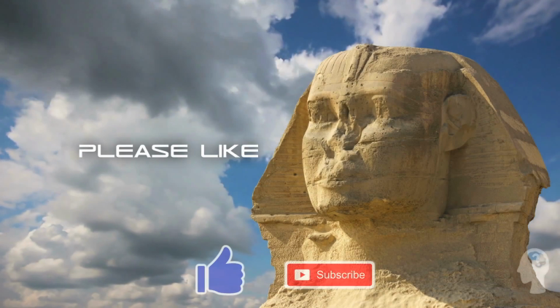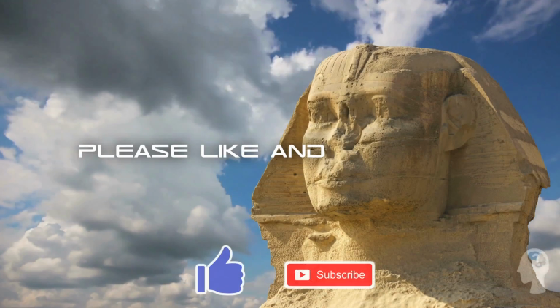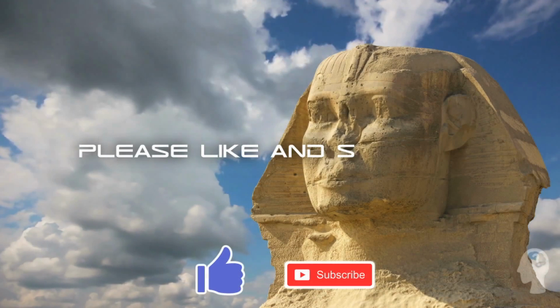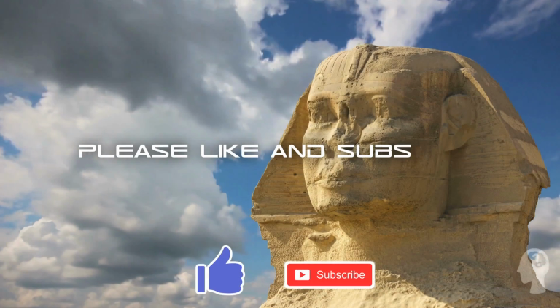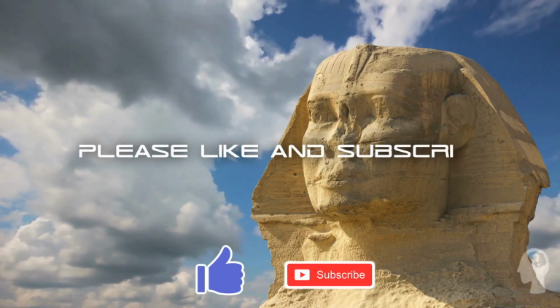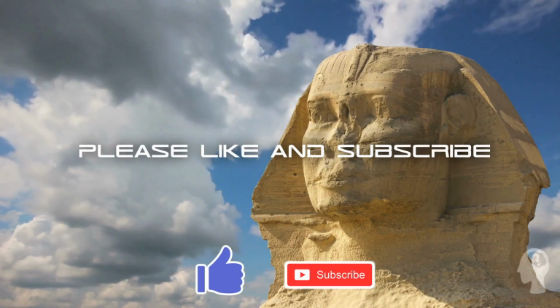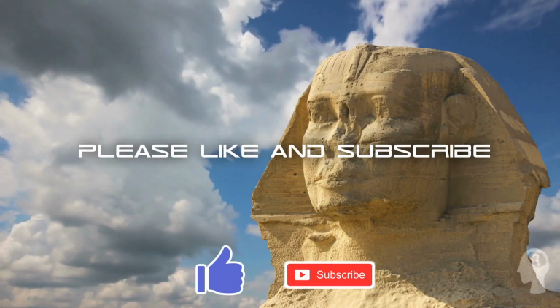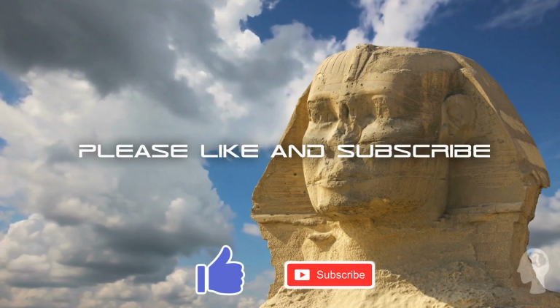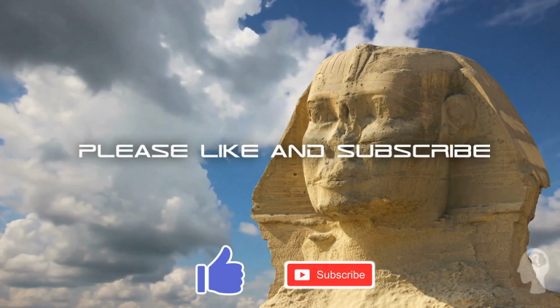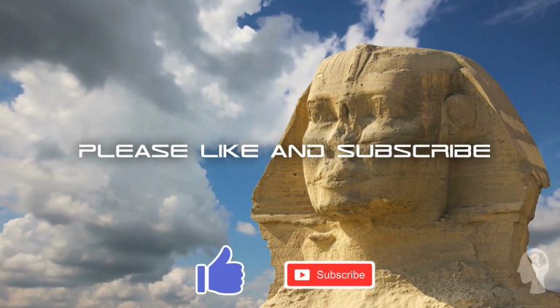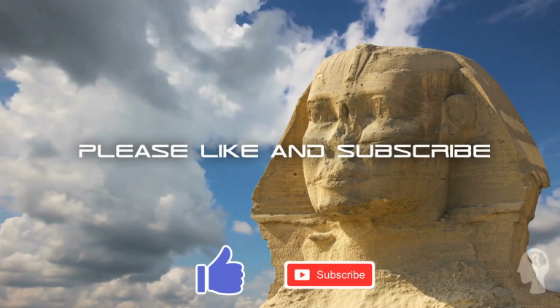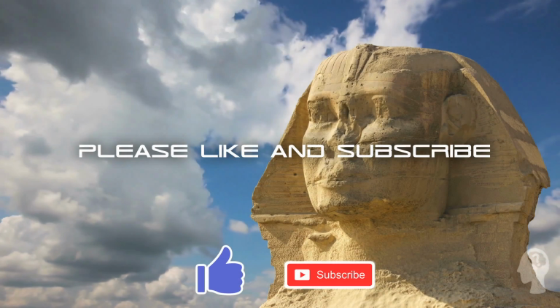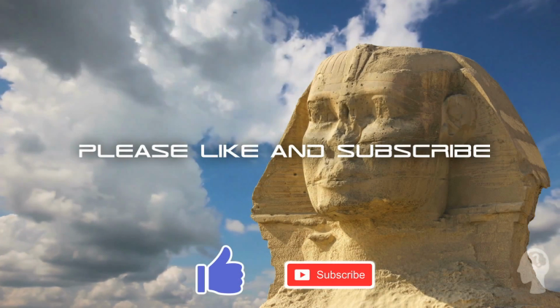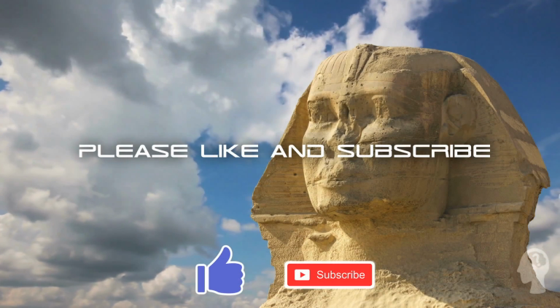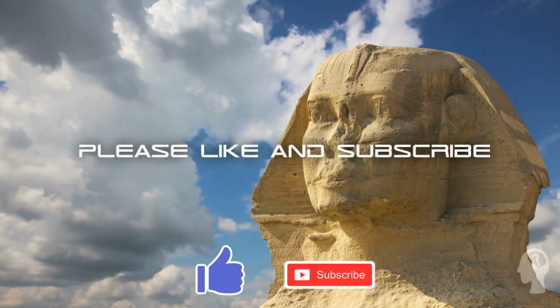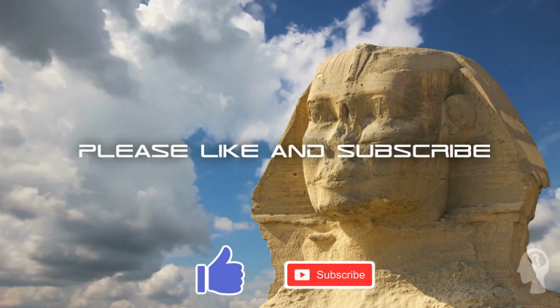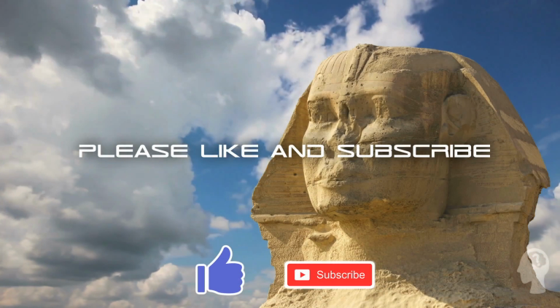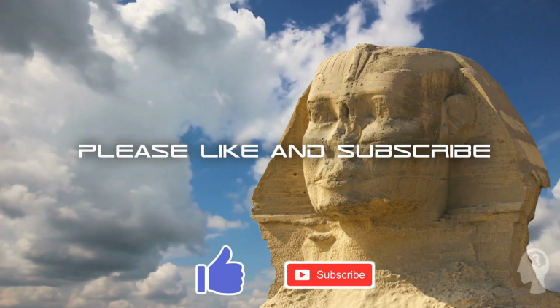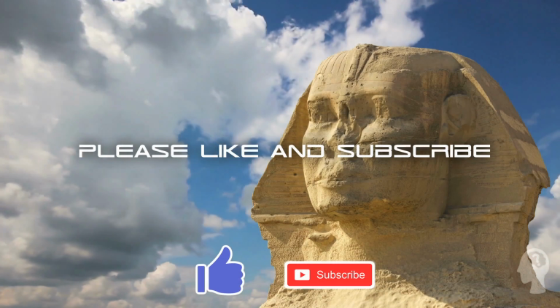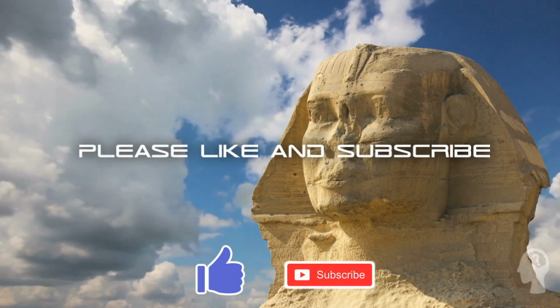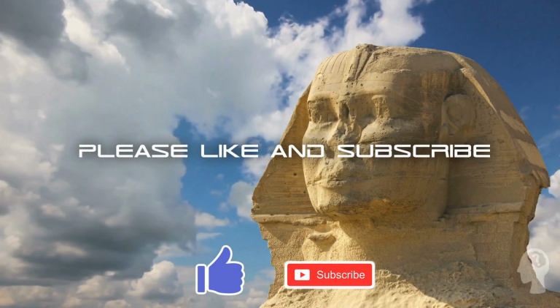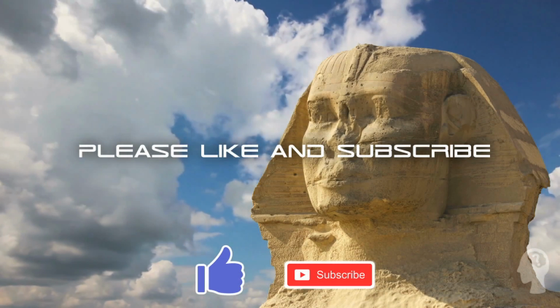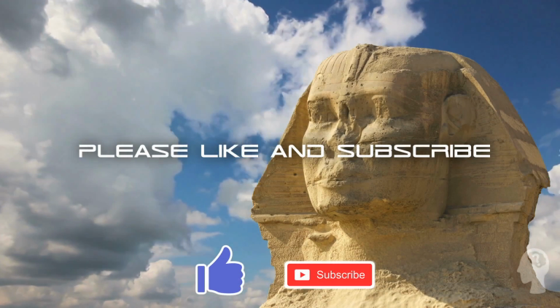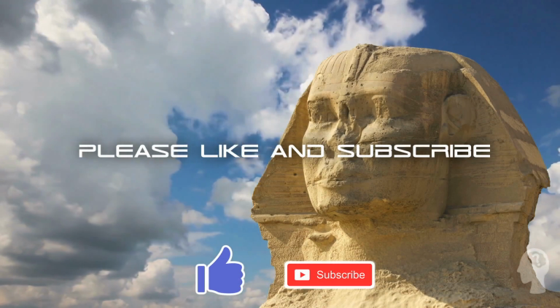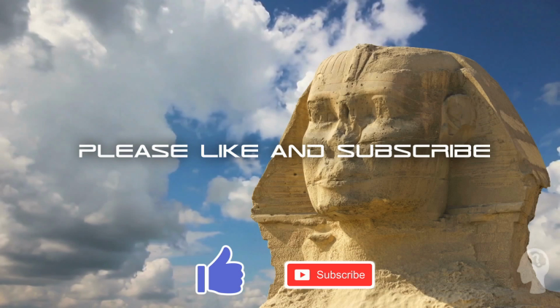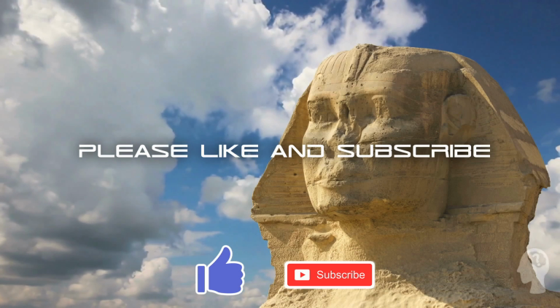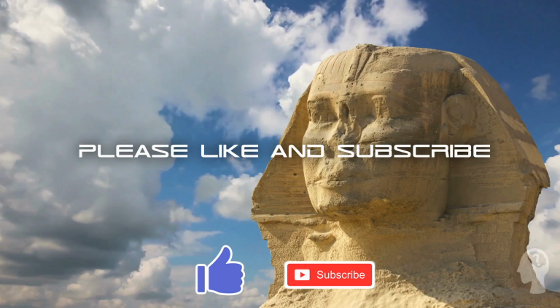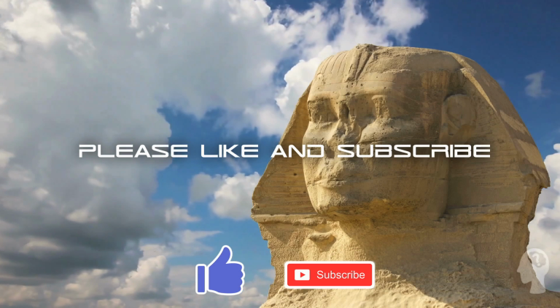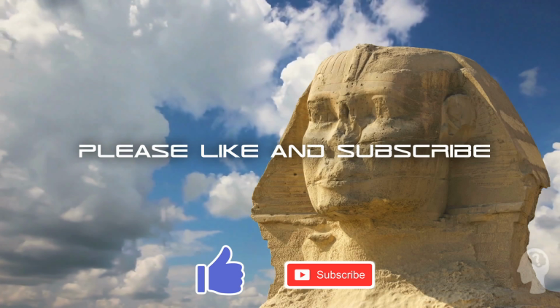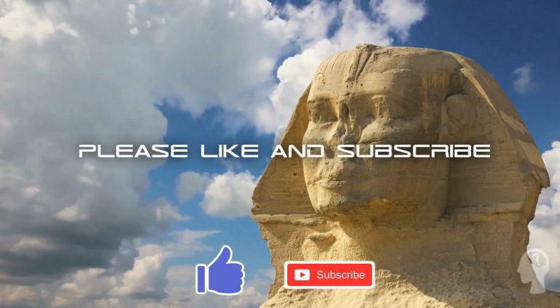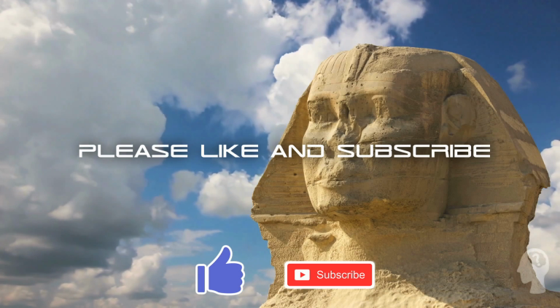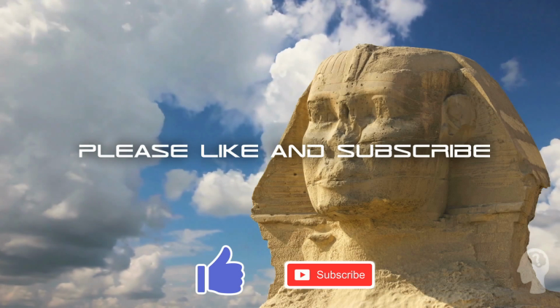Meanwhile, make sure to leave a like, subscribe, and turn on the notification bell.